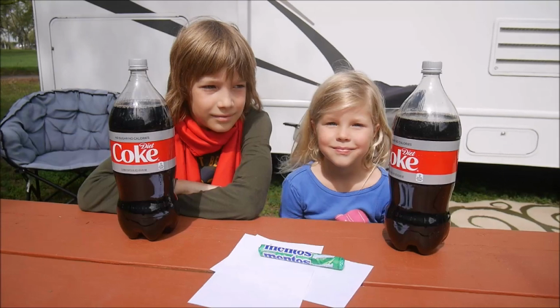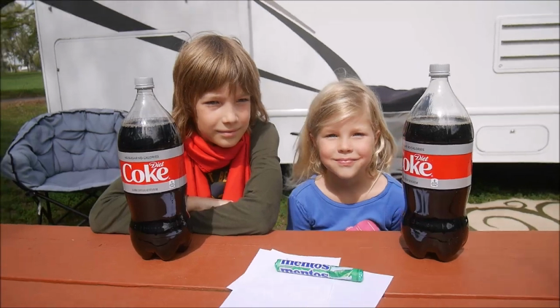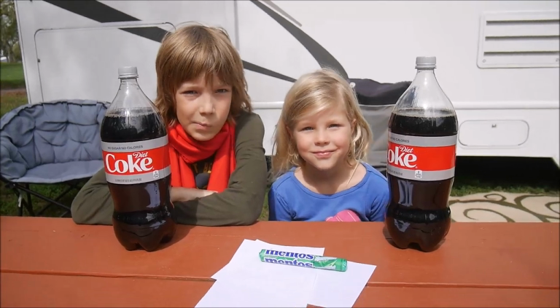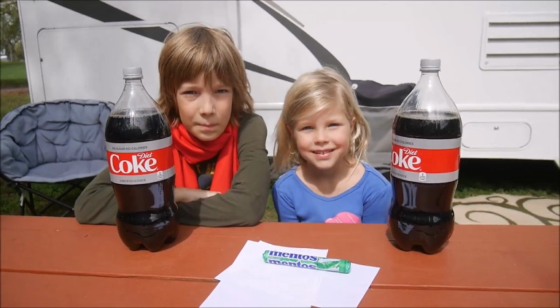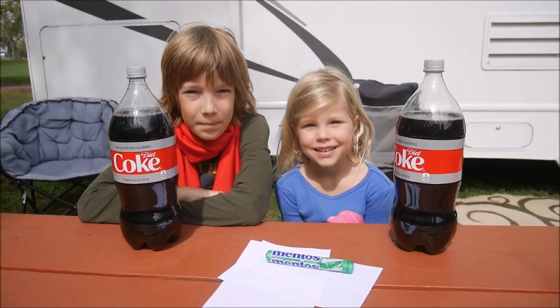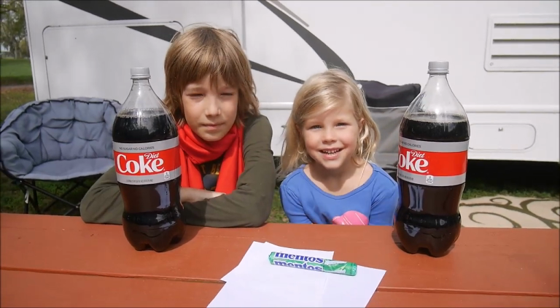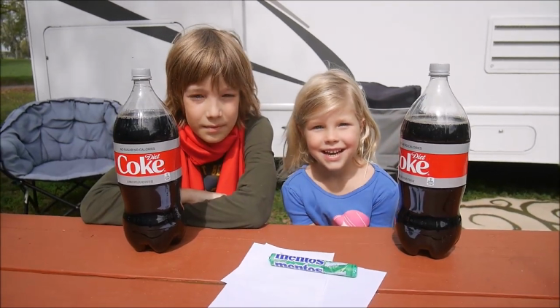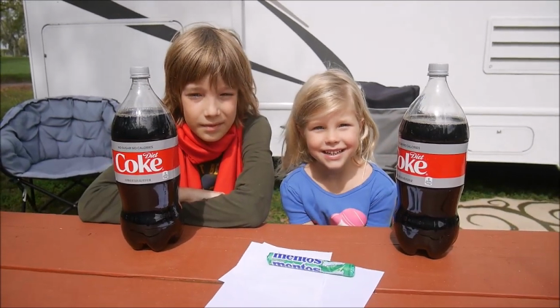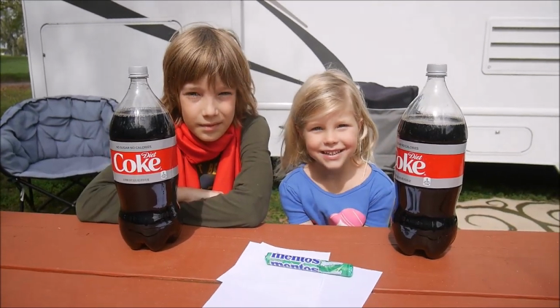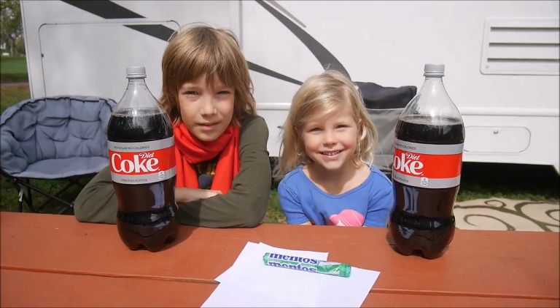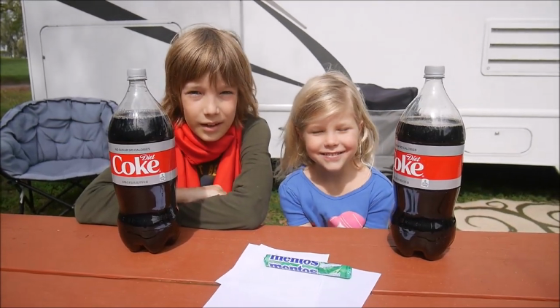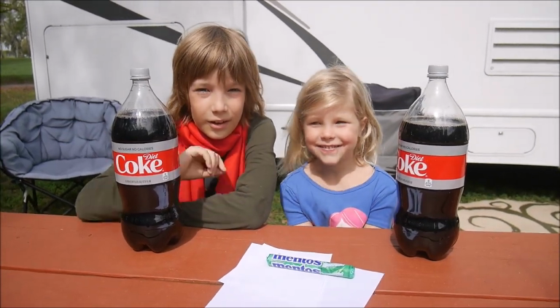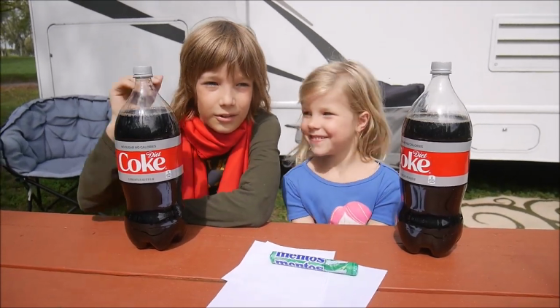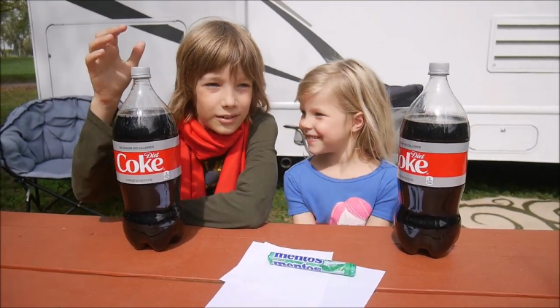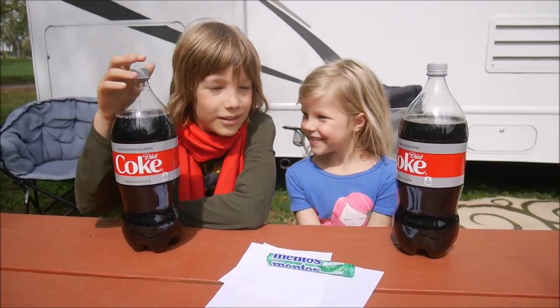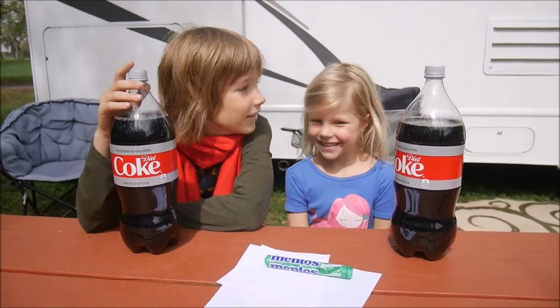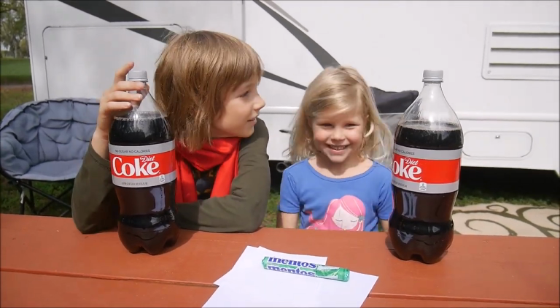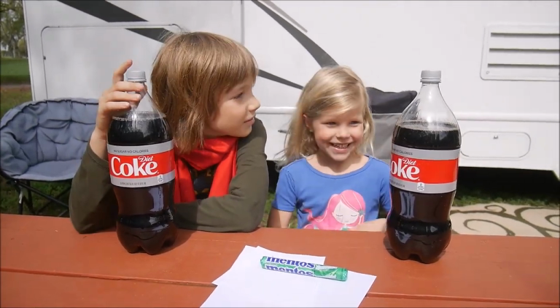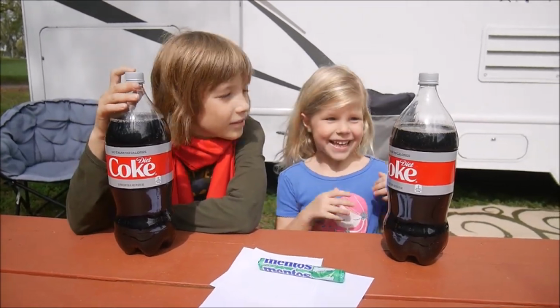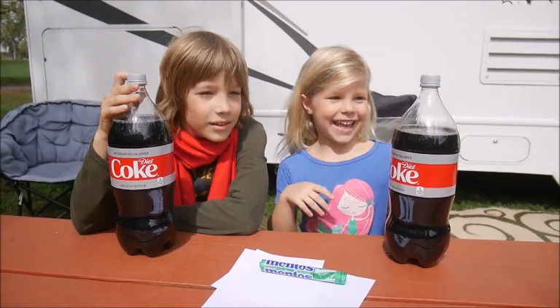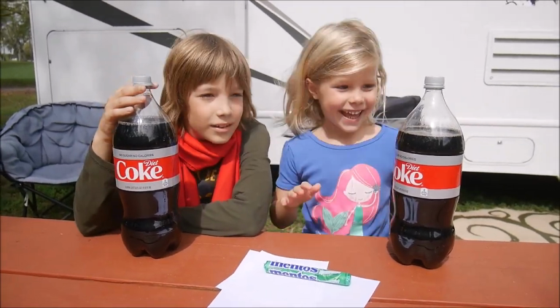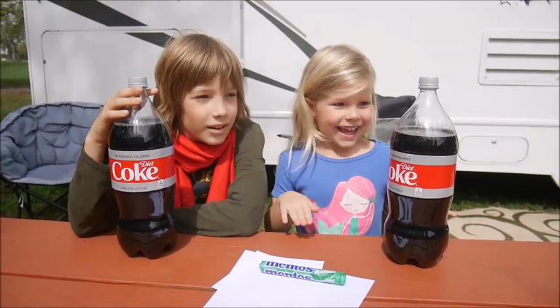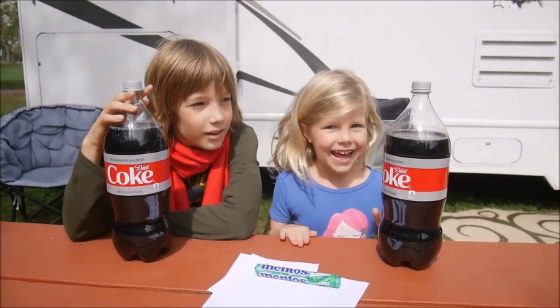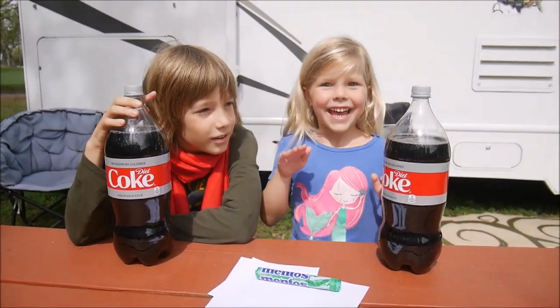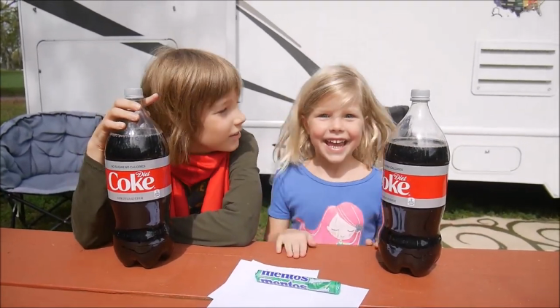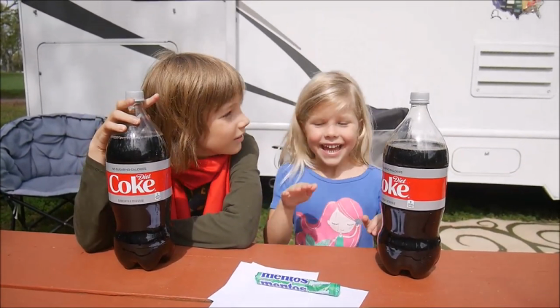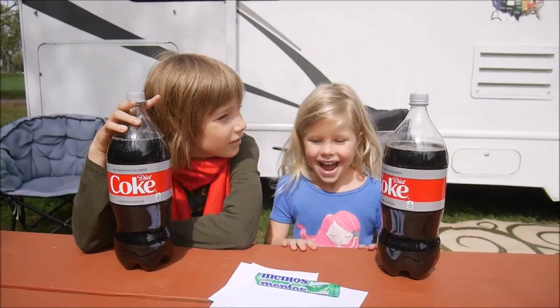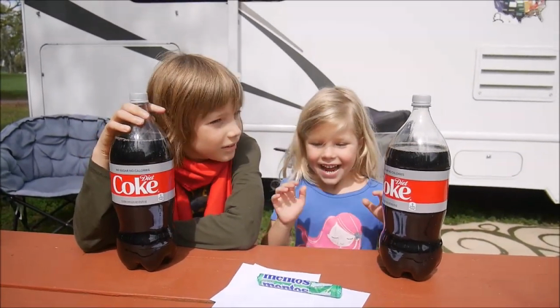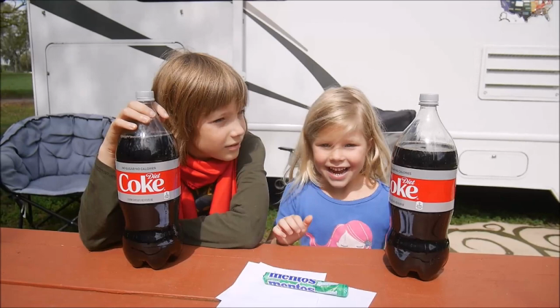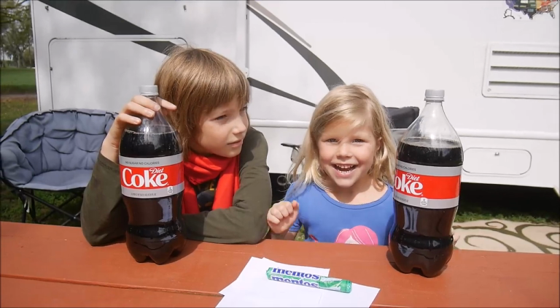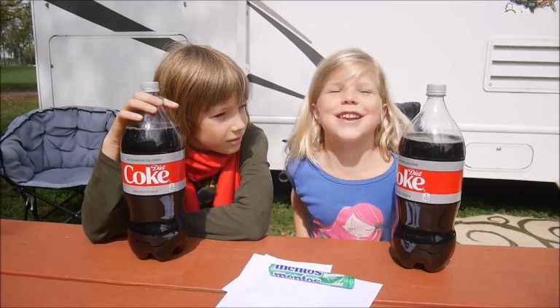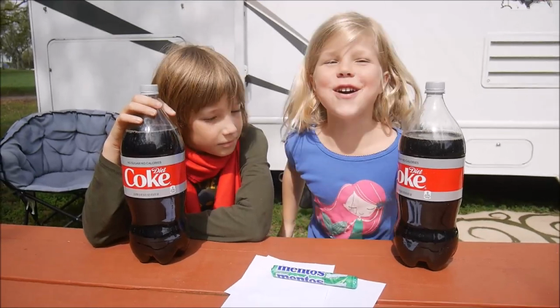Hi Christopher, how are you Maya? Hello!